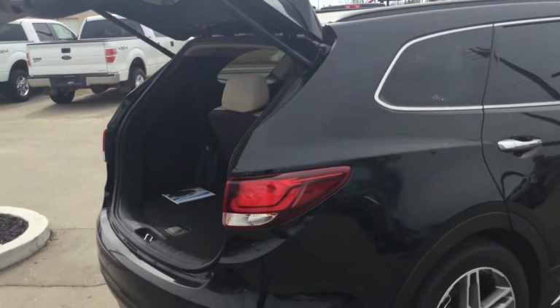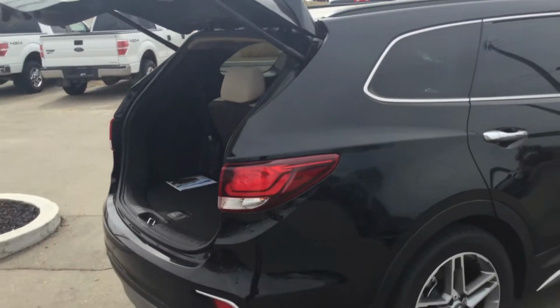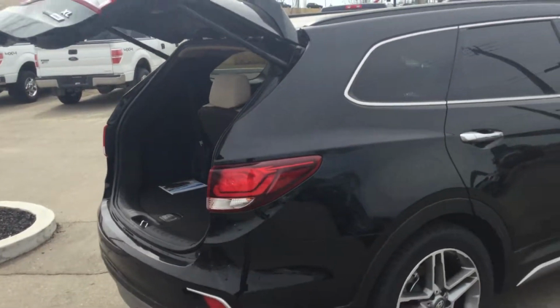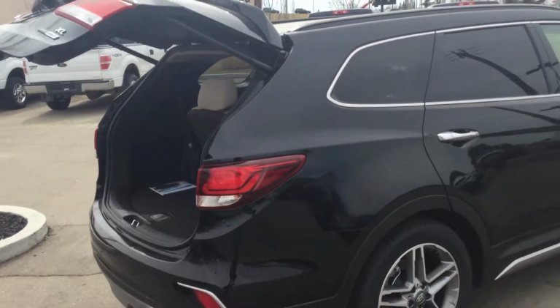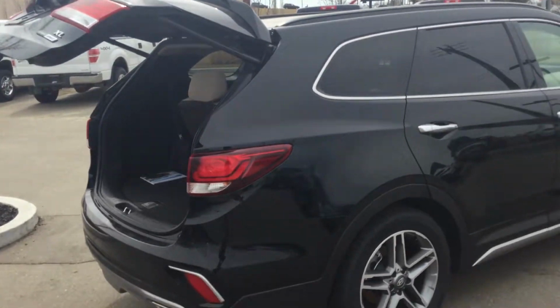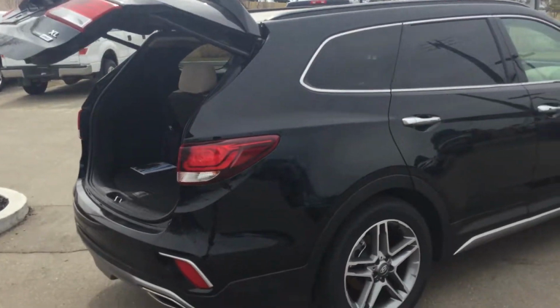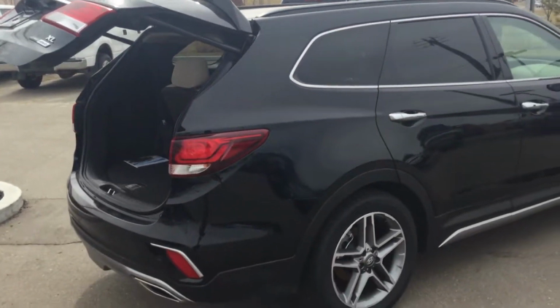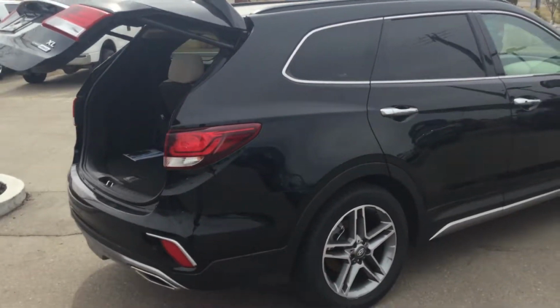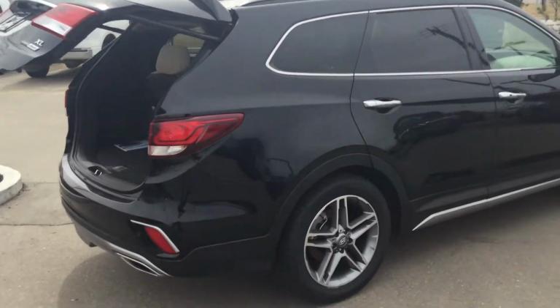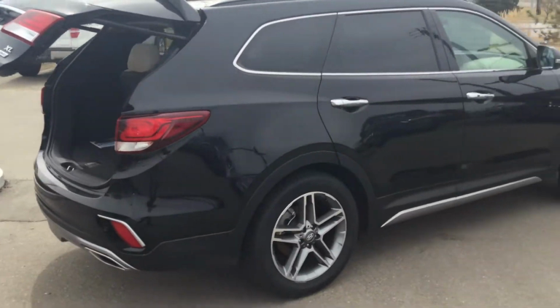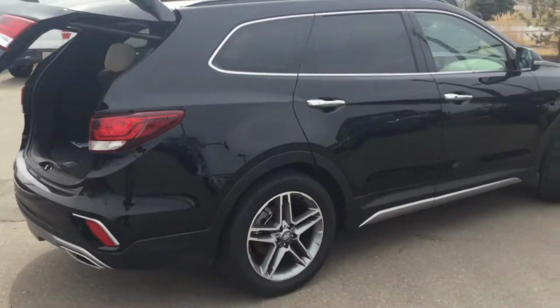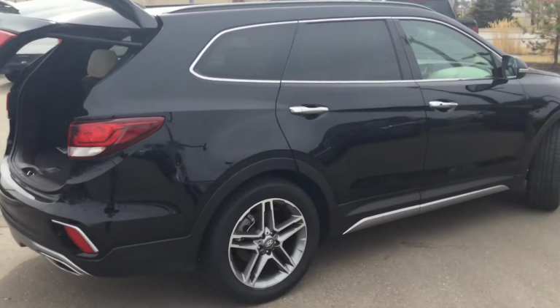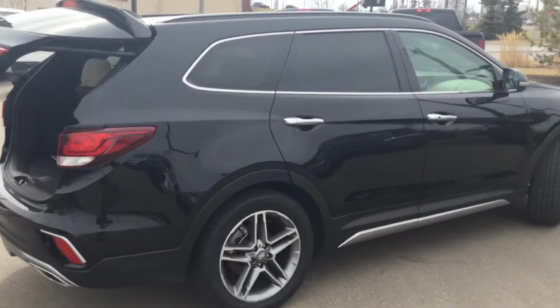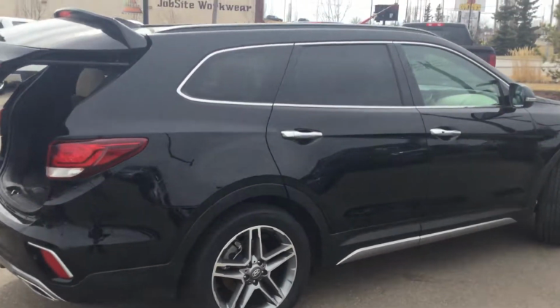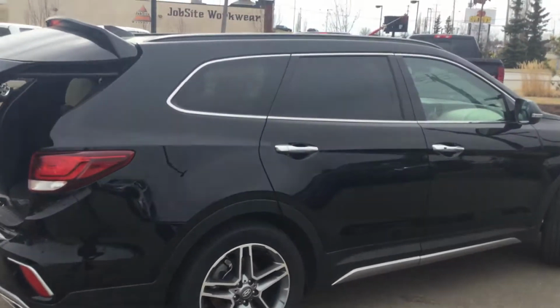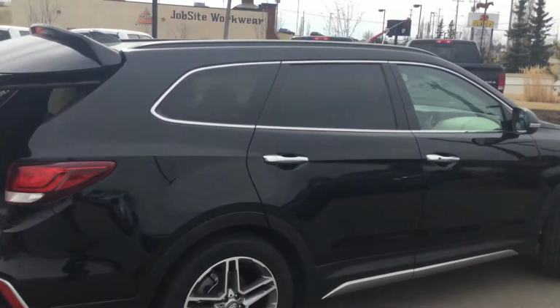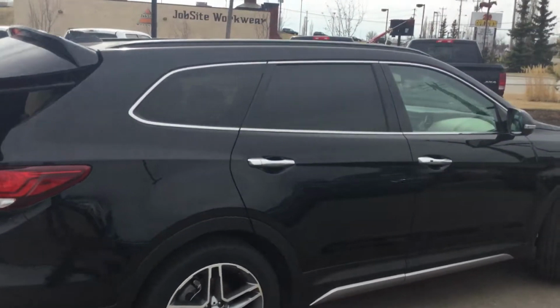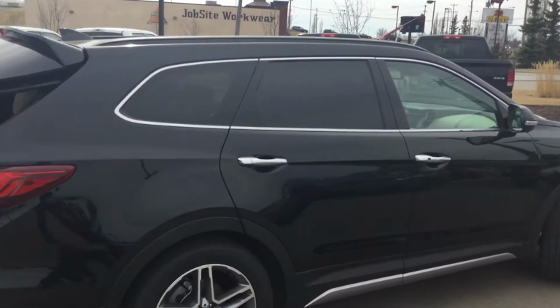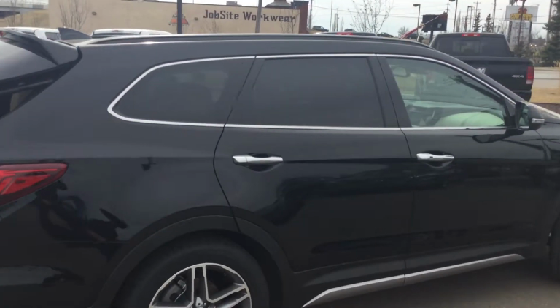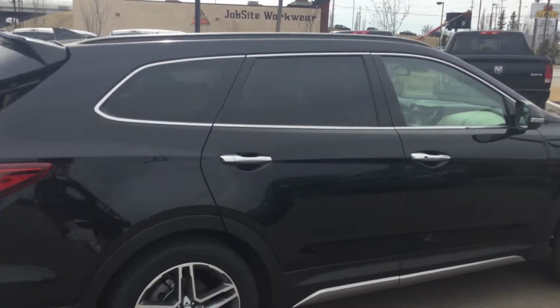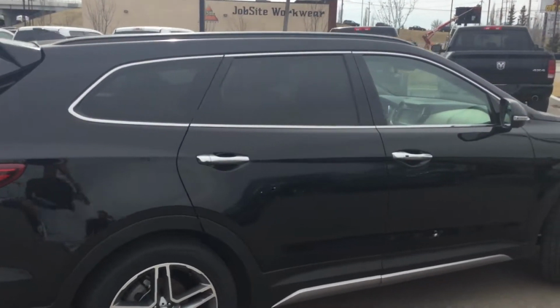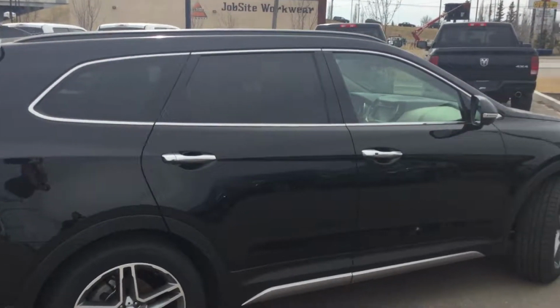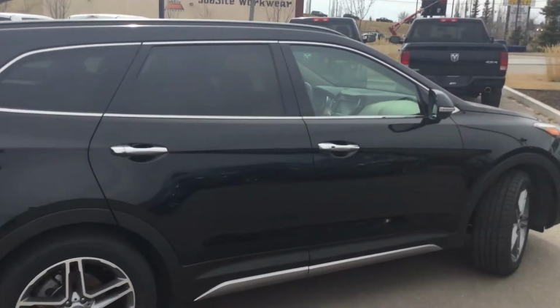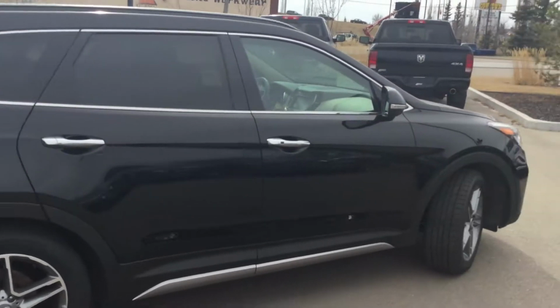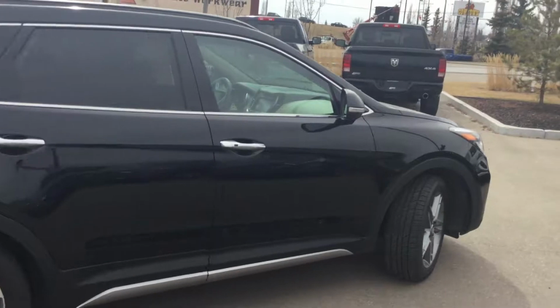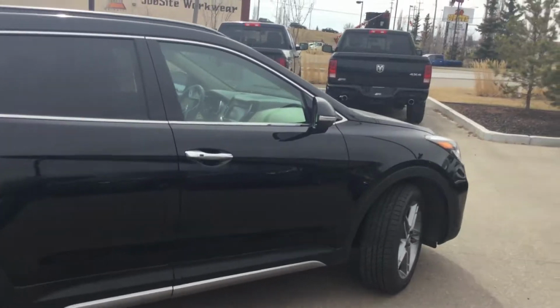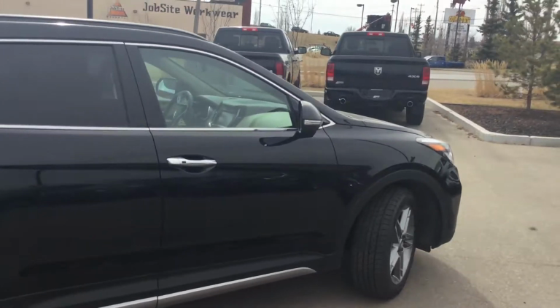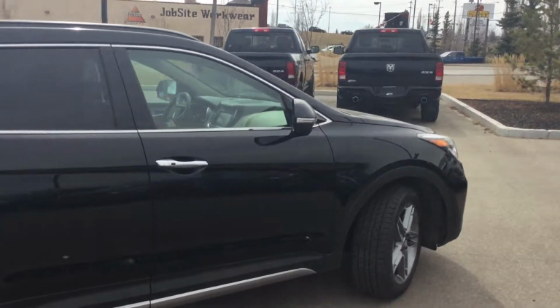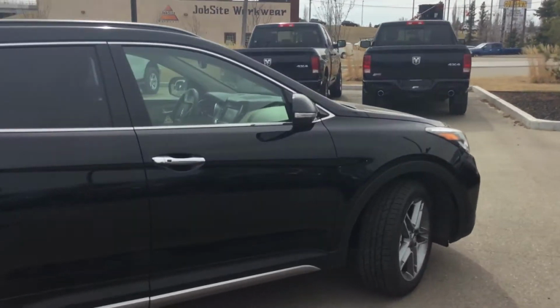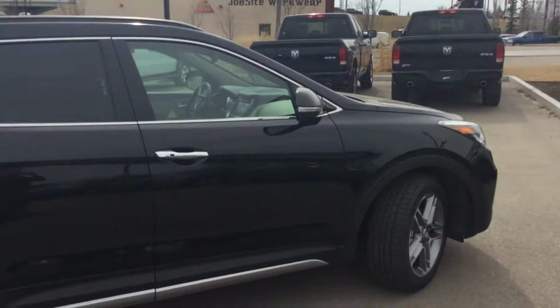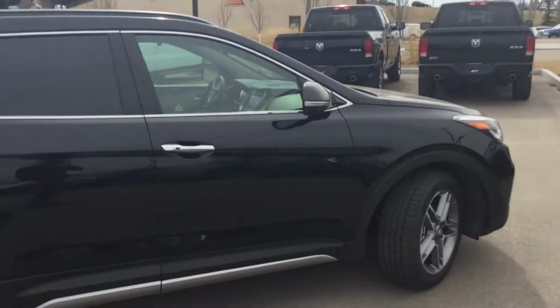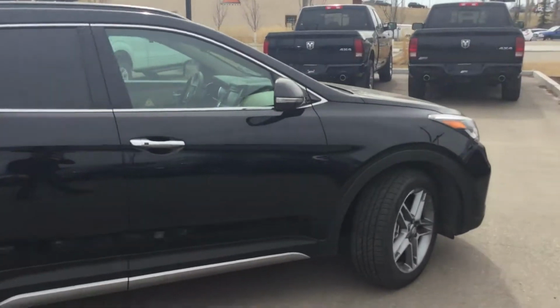Just a reminder: all our vehicles come with three months of SiriusXM satellite radio, and the warranty is five years or one hundred thousand kilometers.